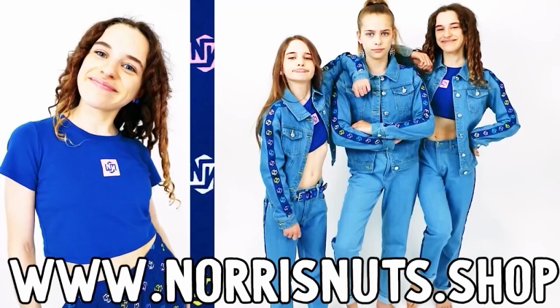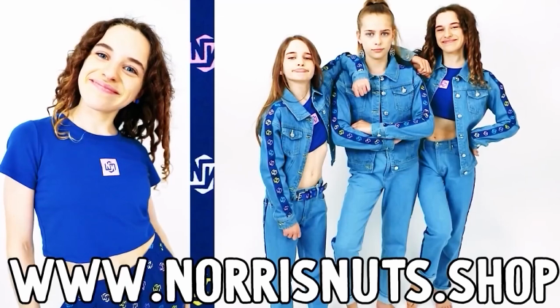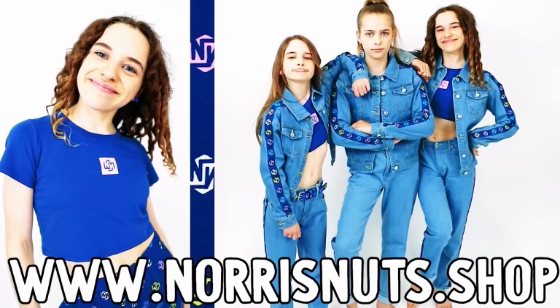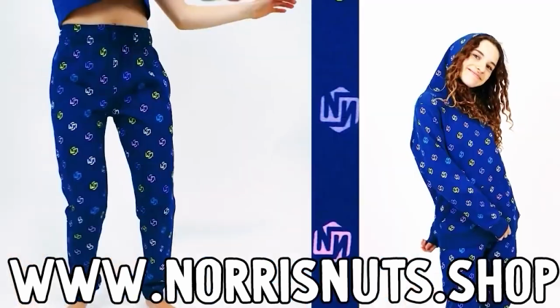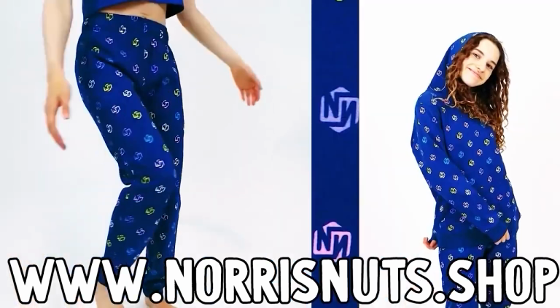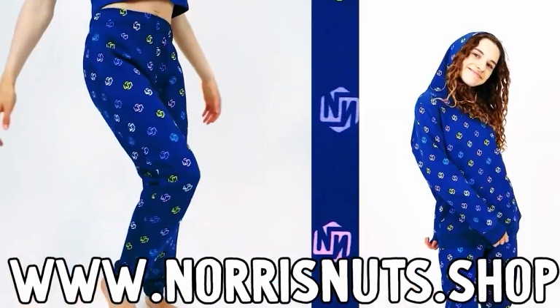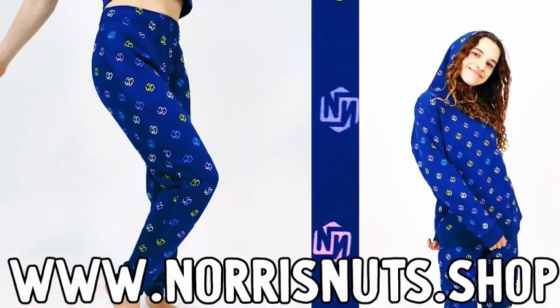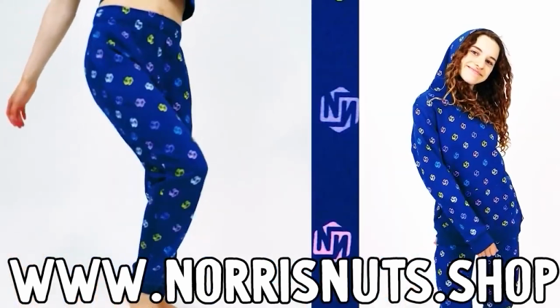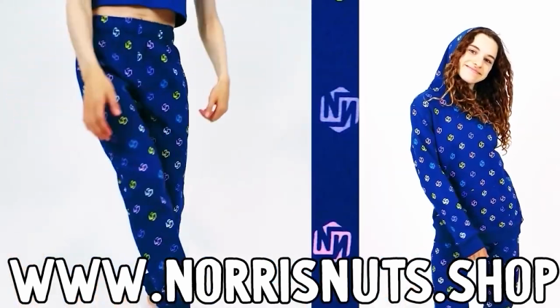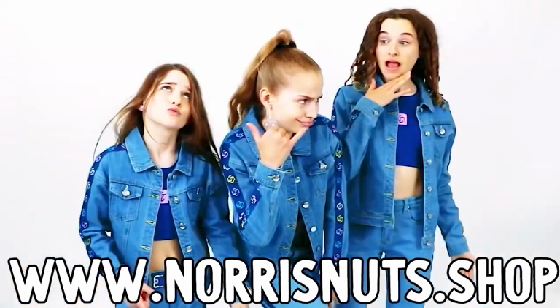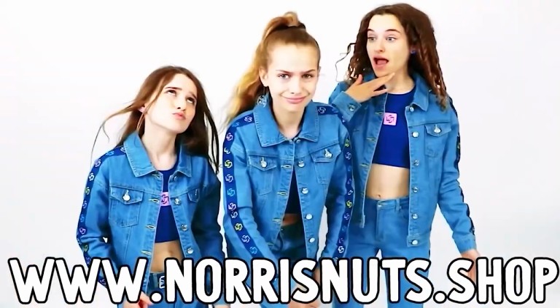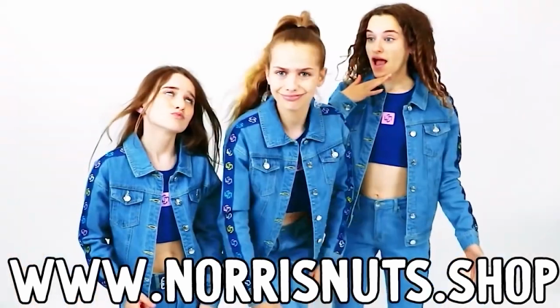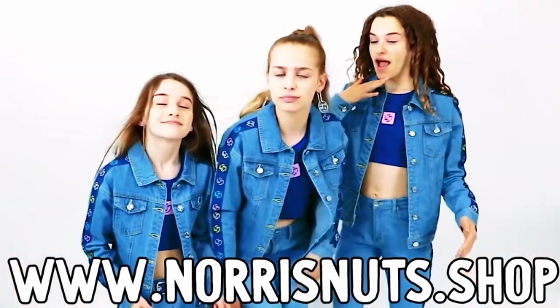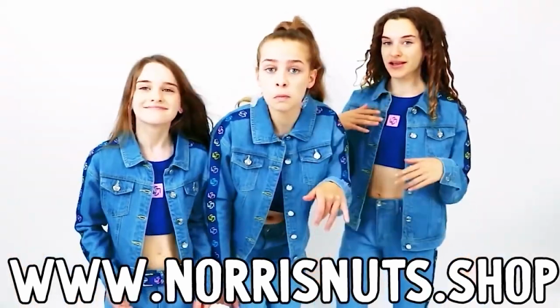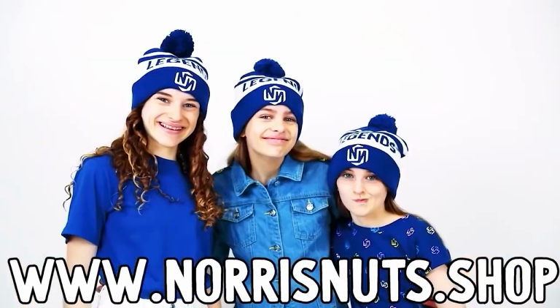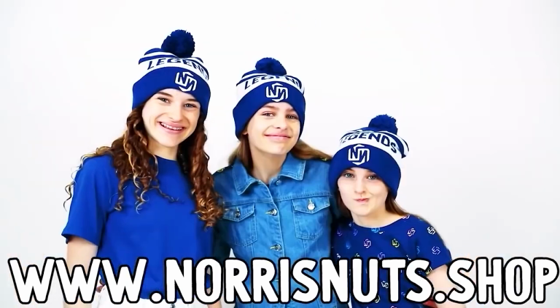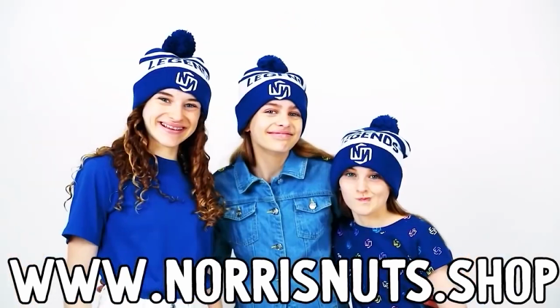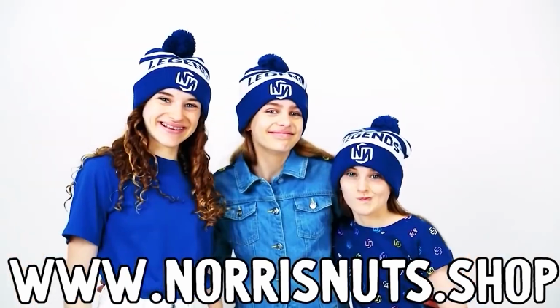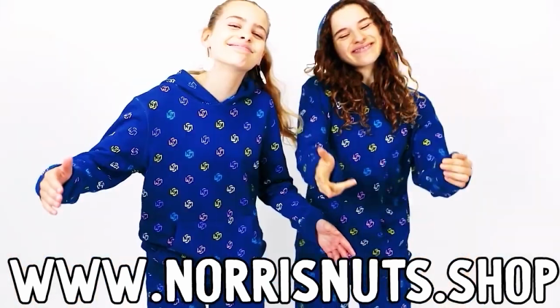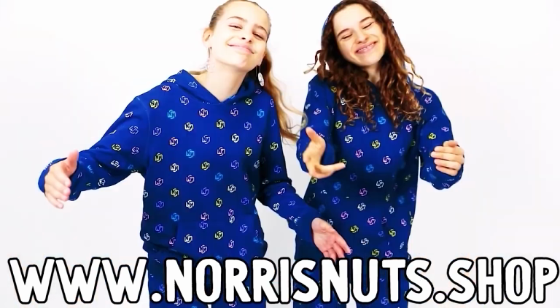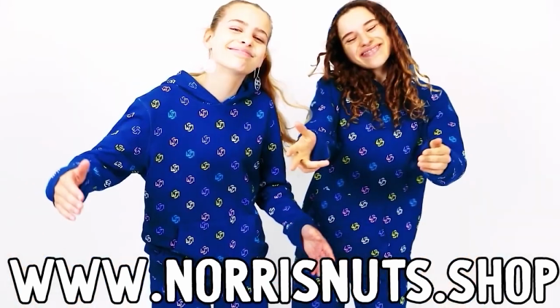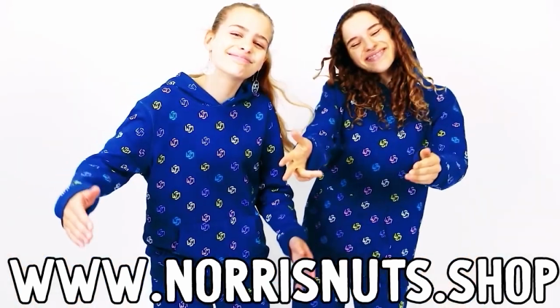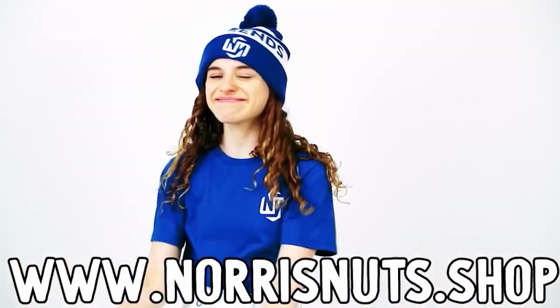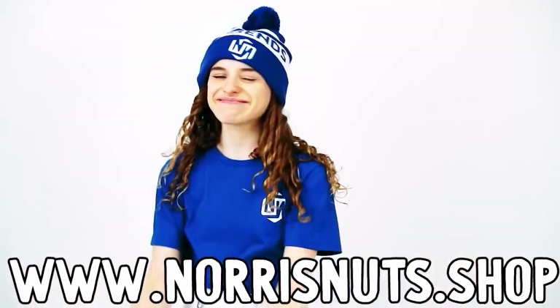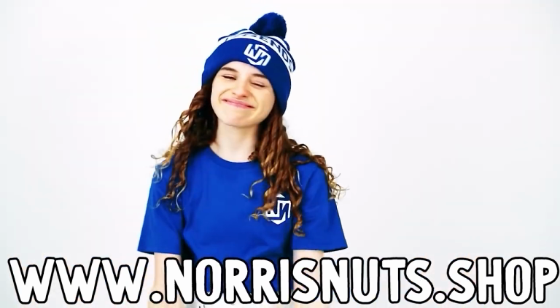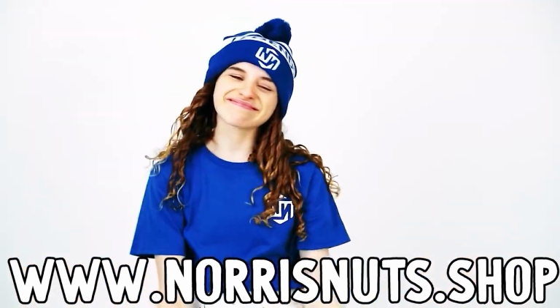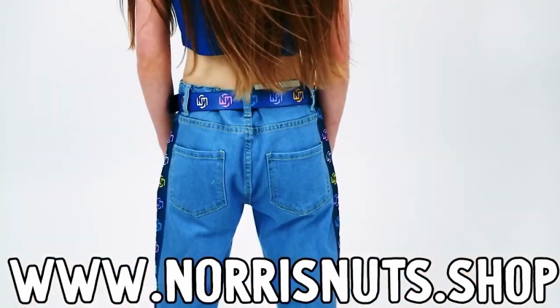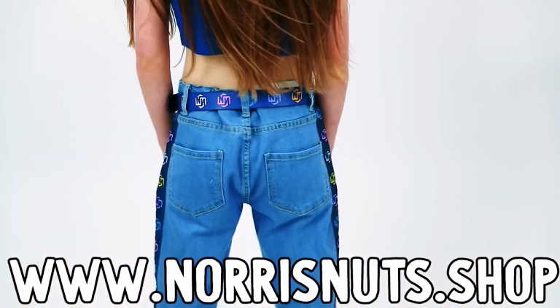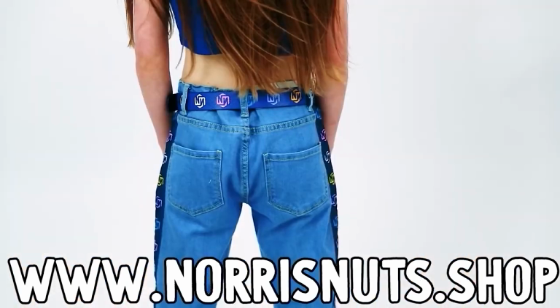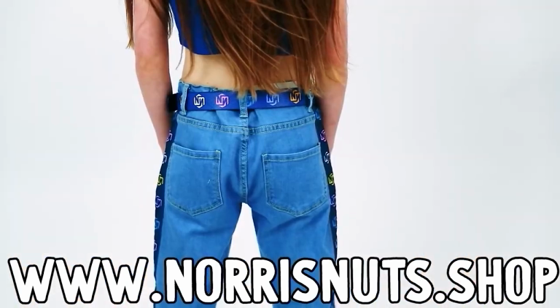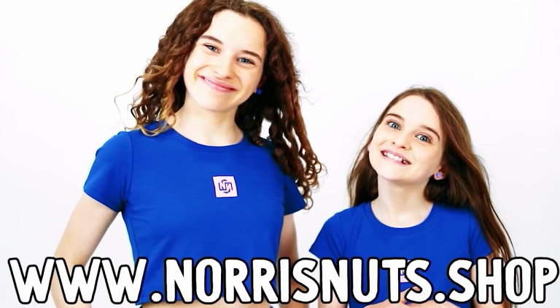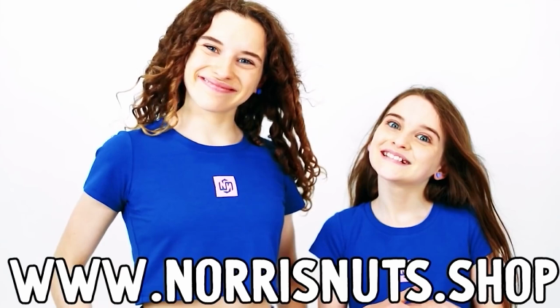Norris Nuts Fashion. We design this with passion. Norris Nuts Fashion.